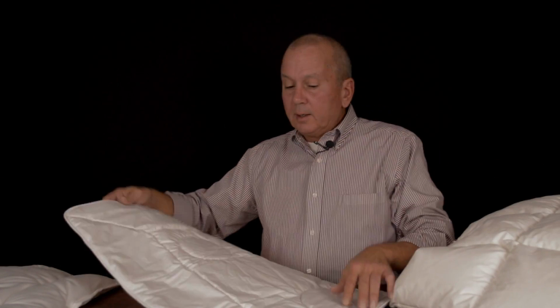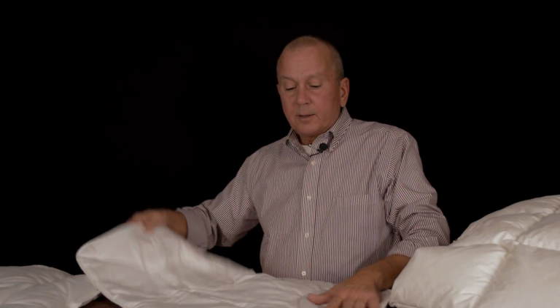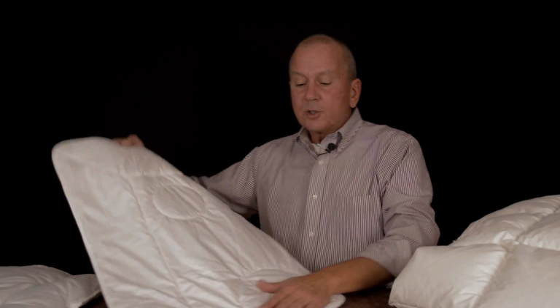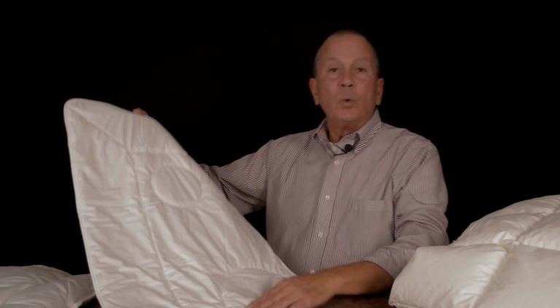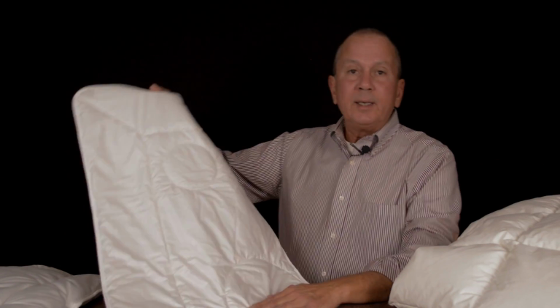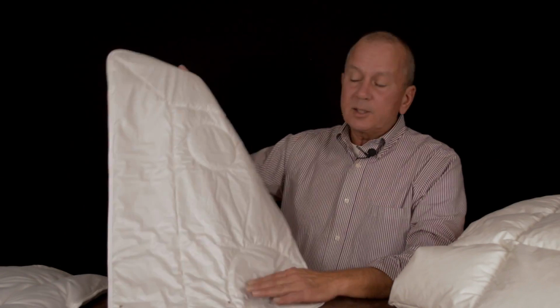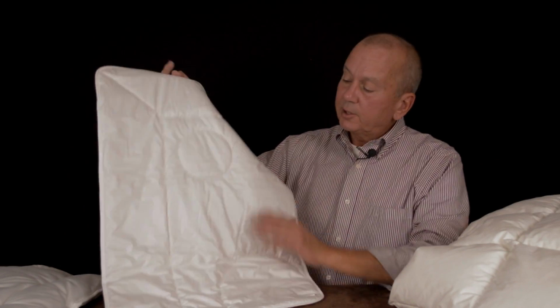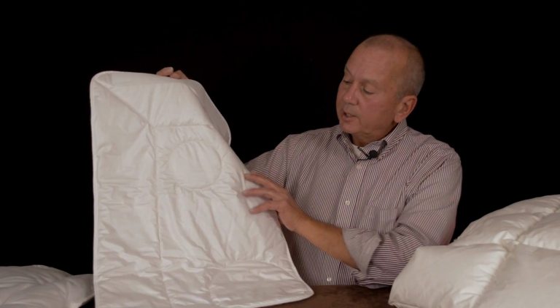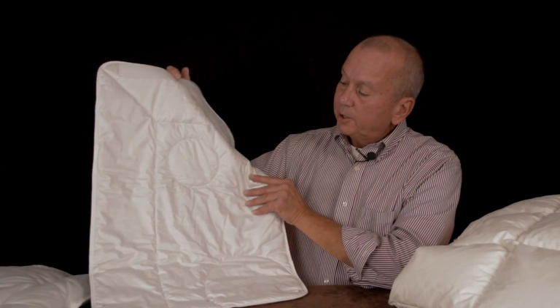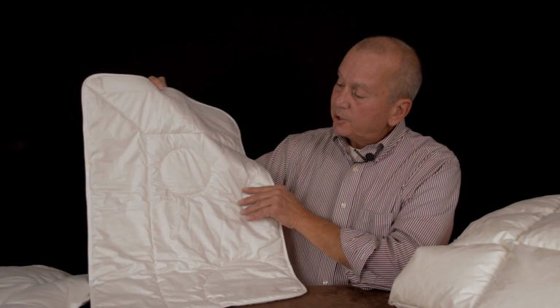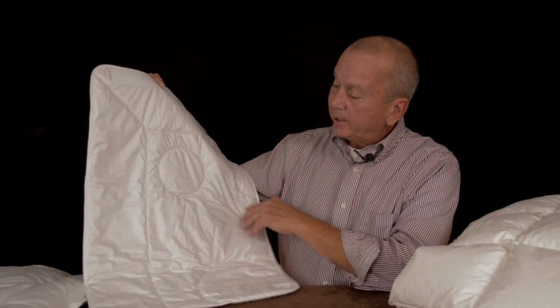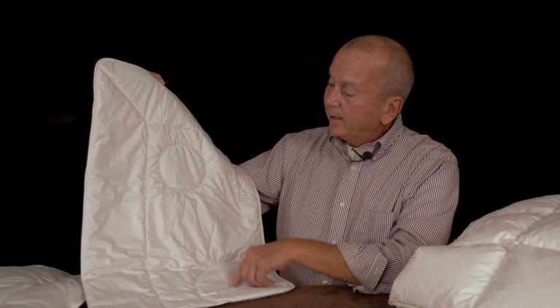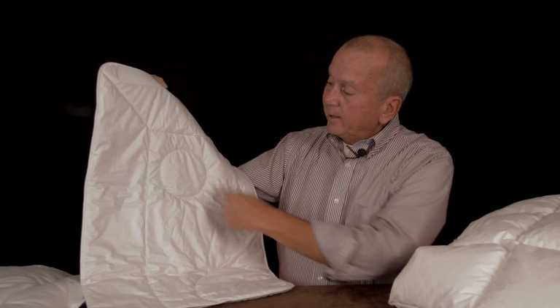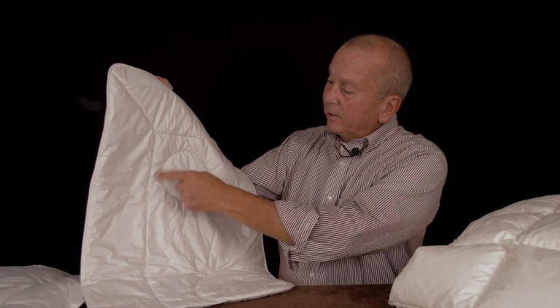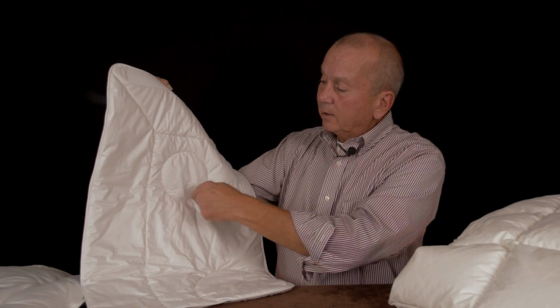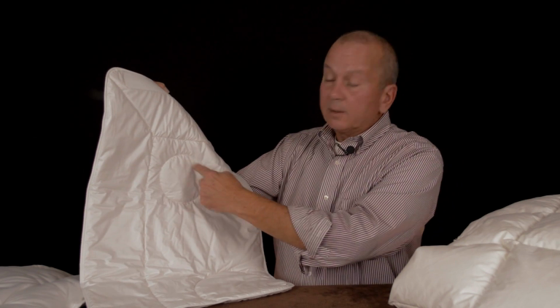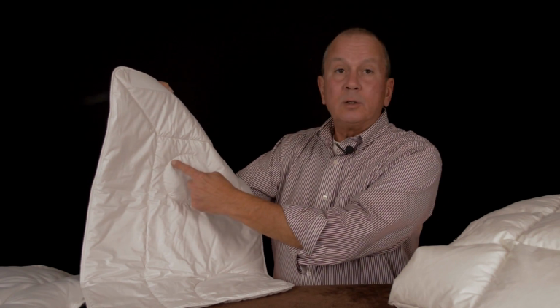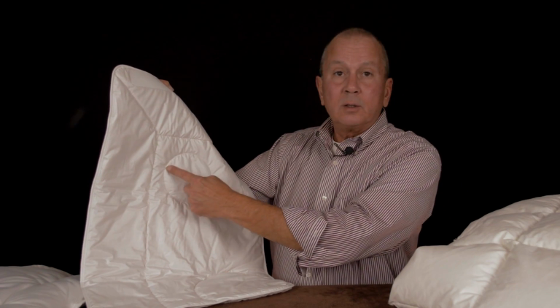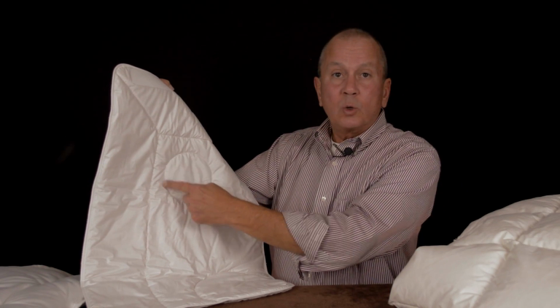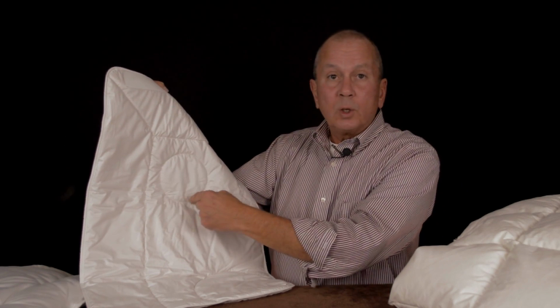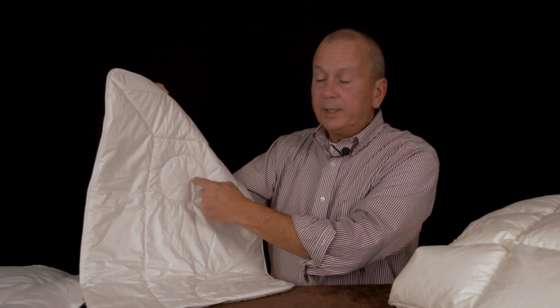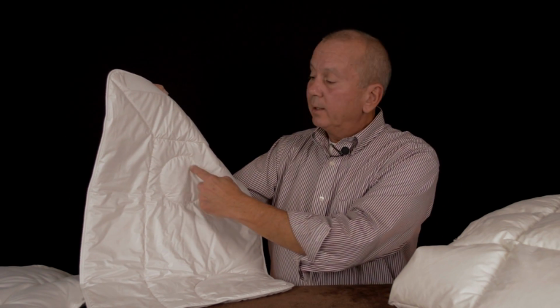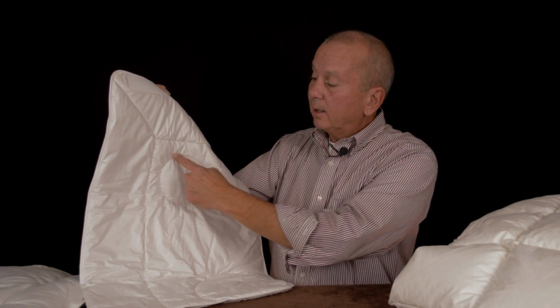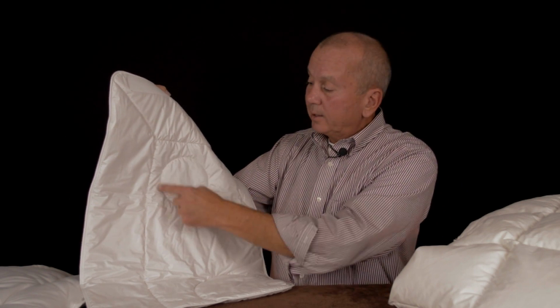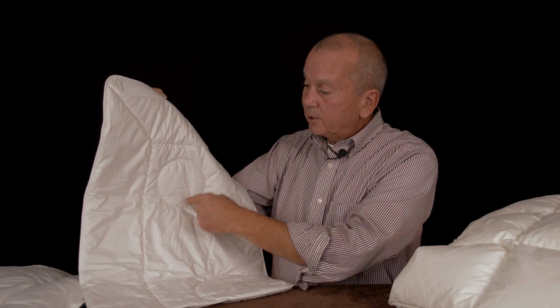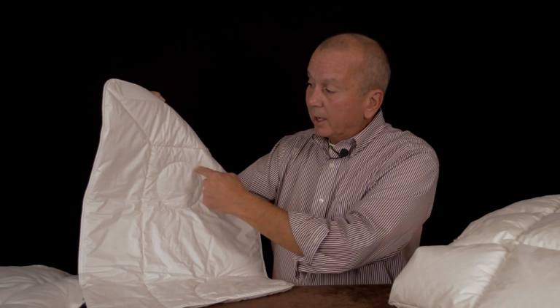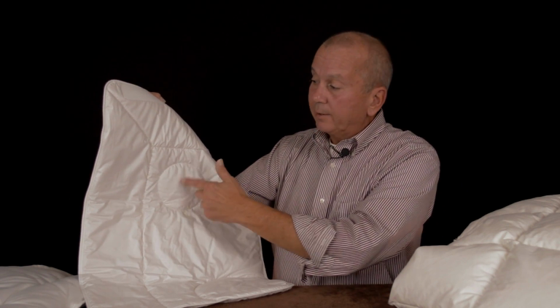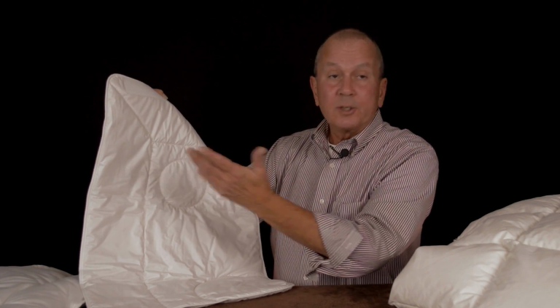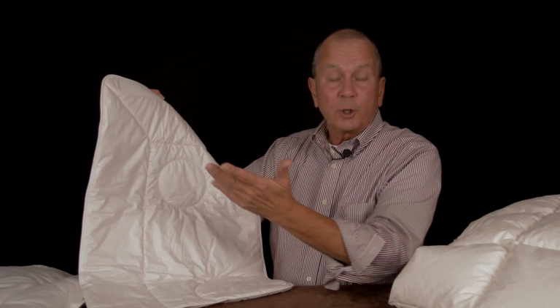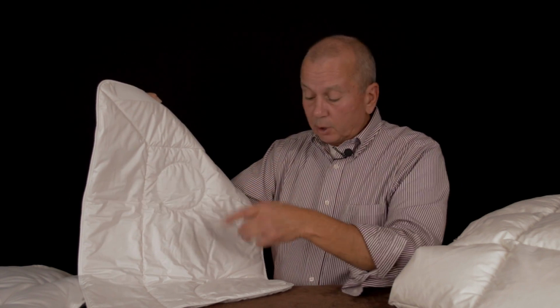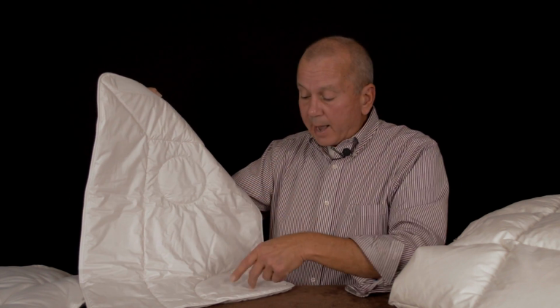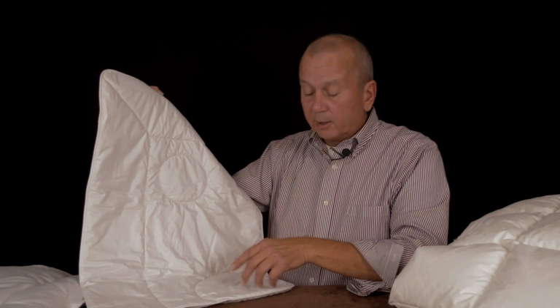Now this is a ring stitch, and as you can see, the quilting is done in a circular pattern.